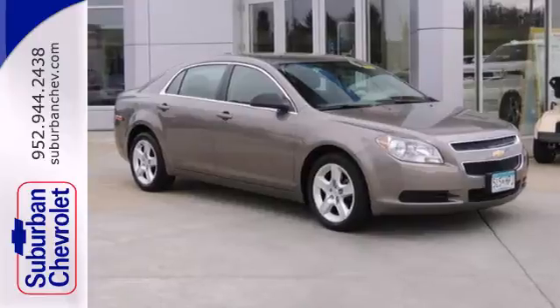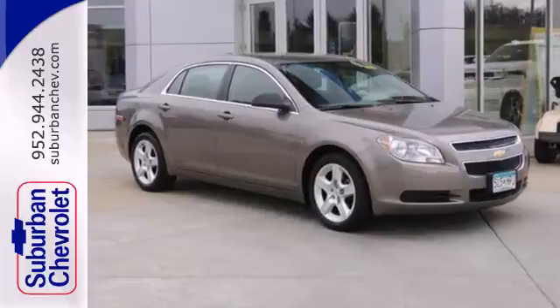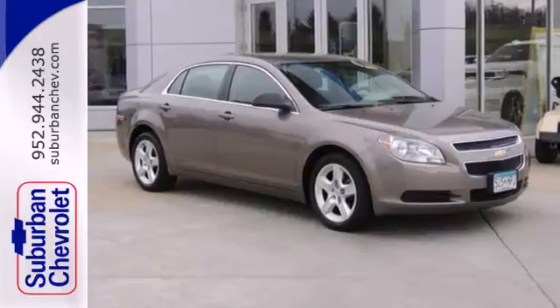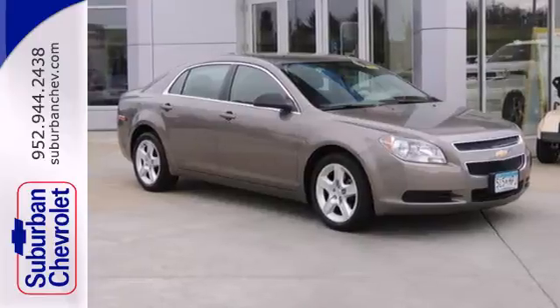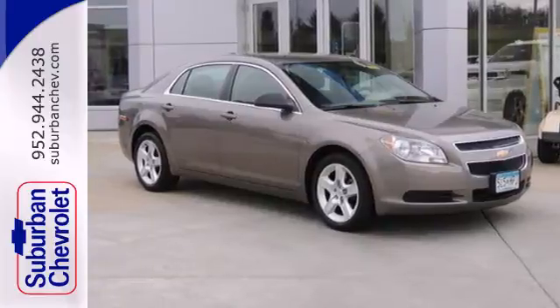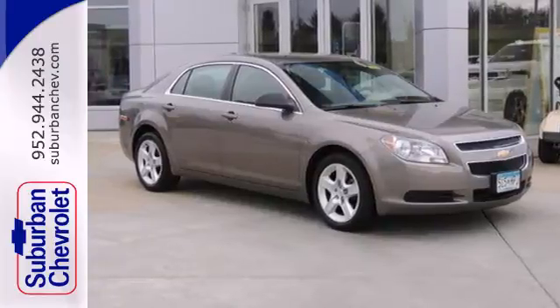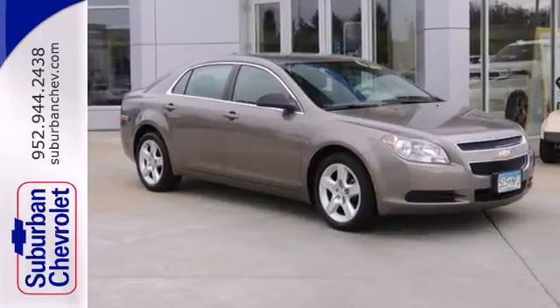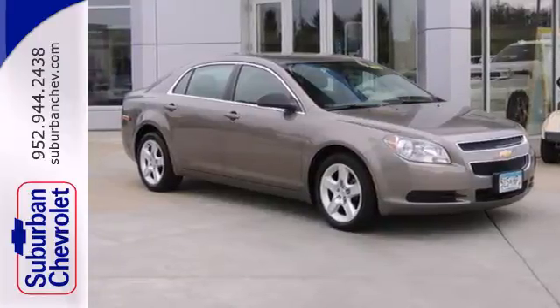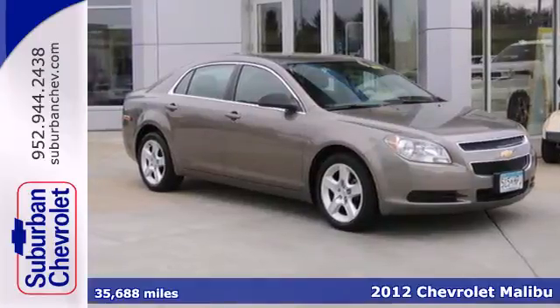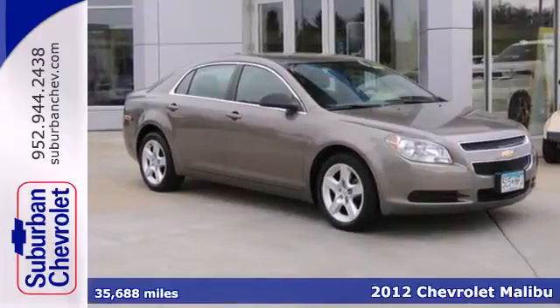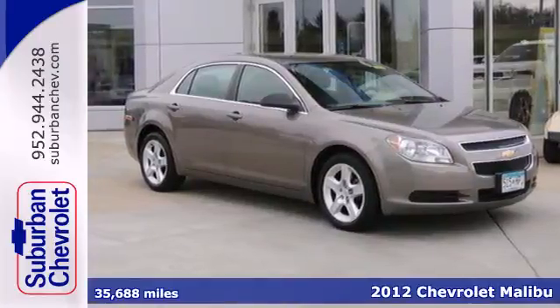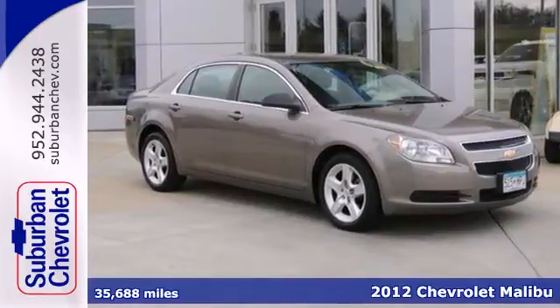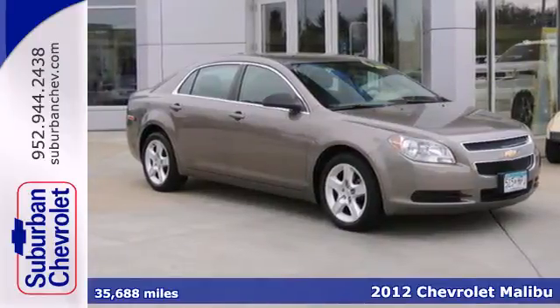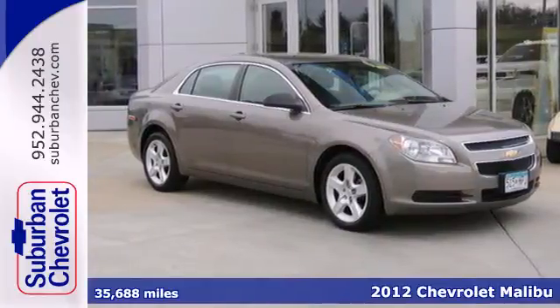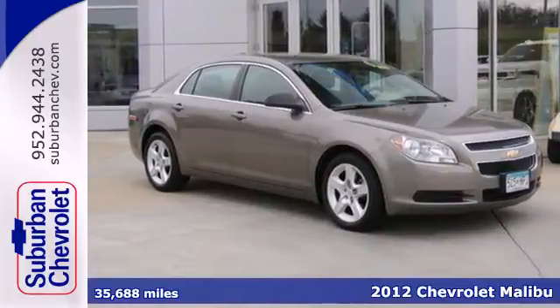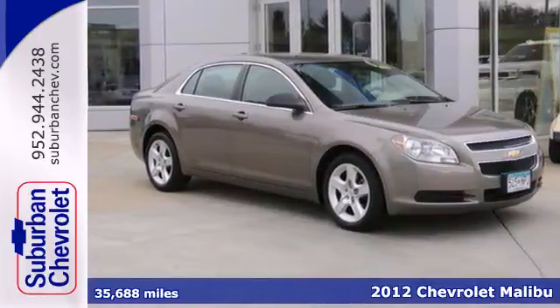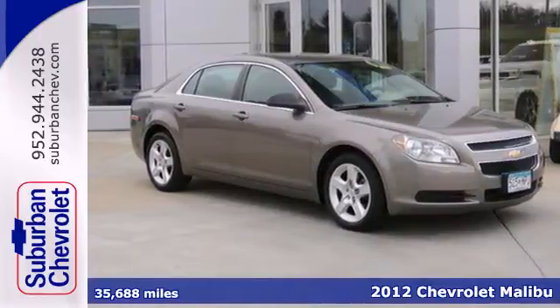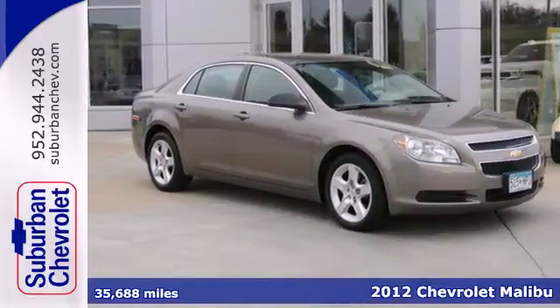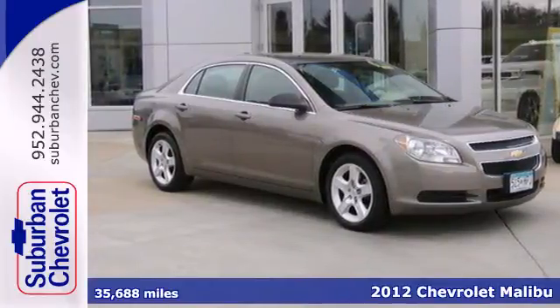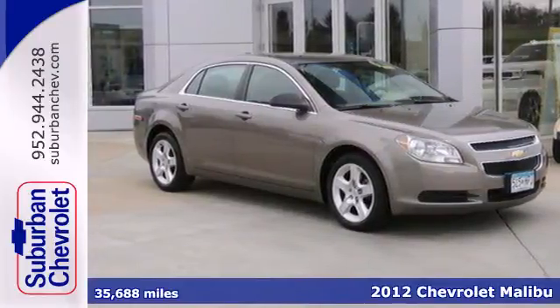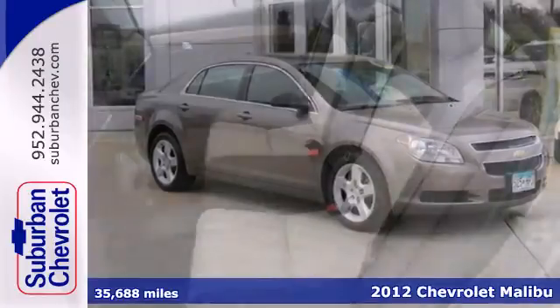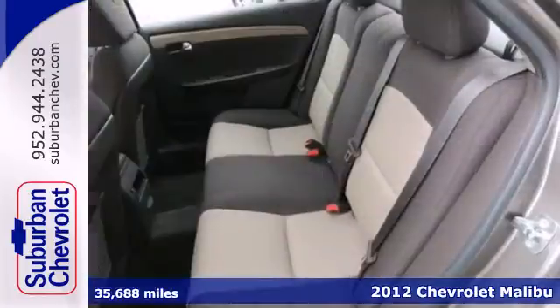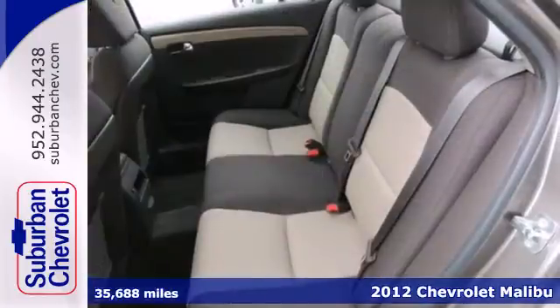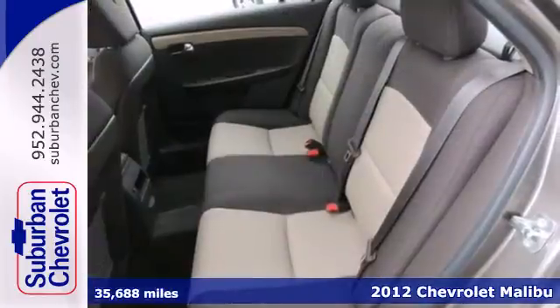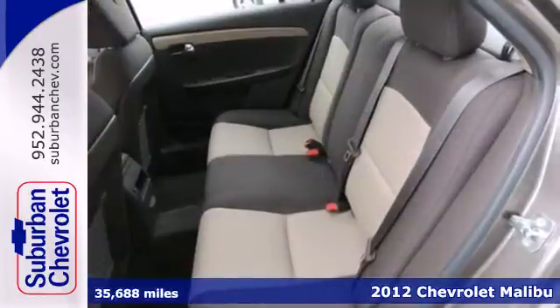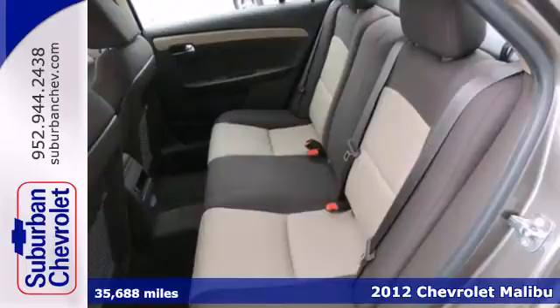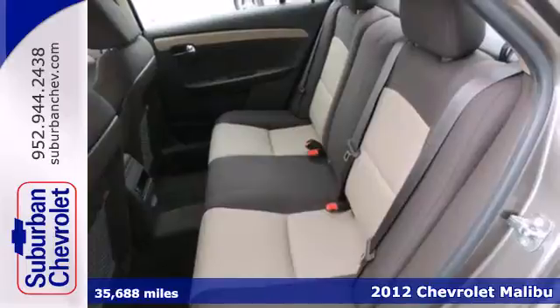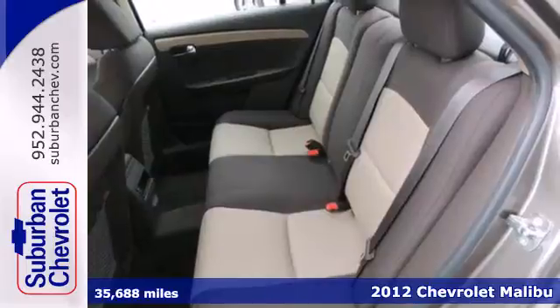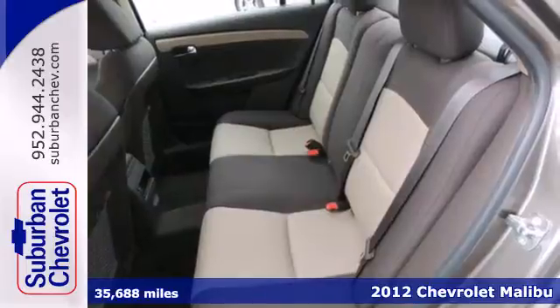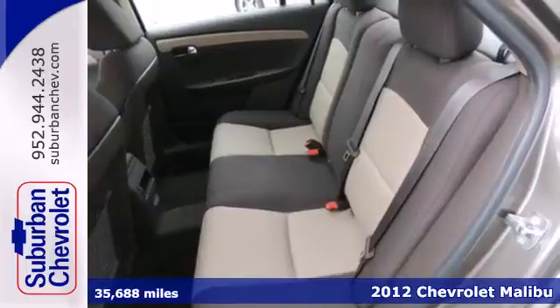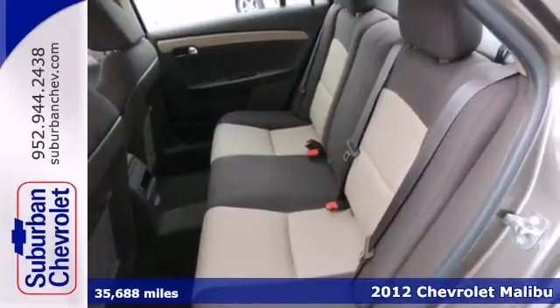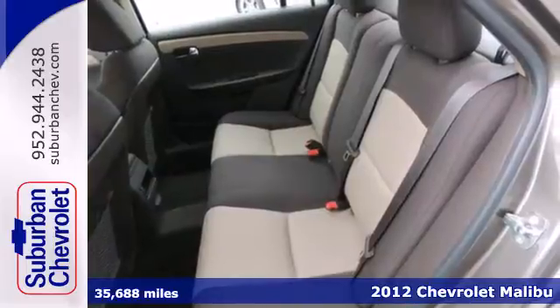It's a 2012 Chevrolet Malibu. Don't be distracted by worry and inconvenience.